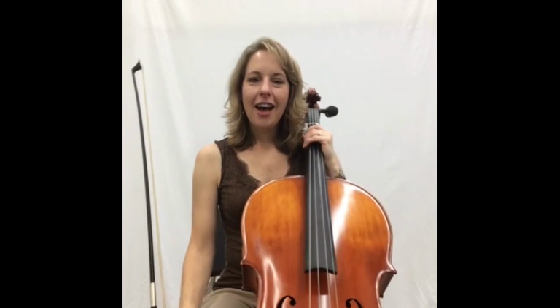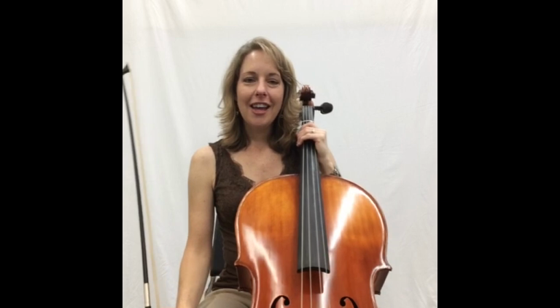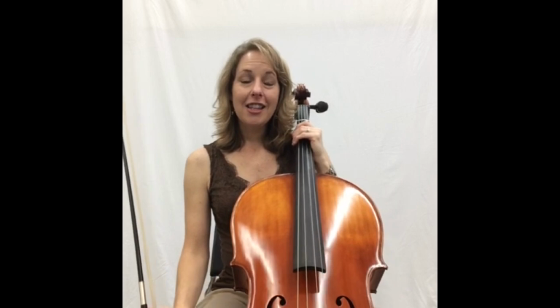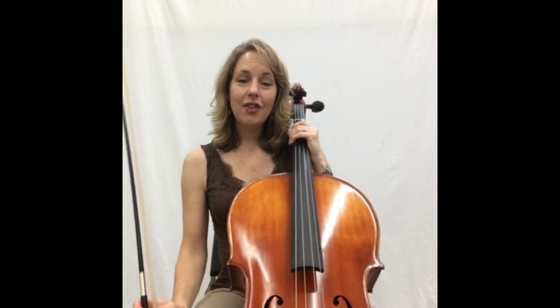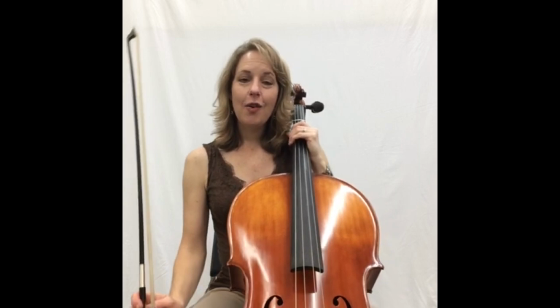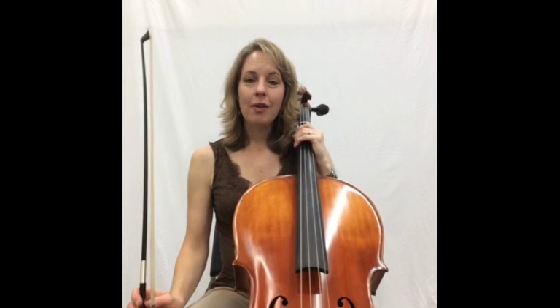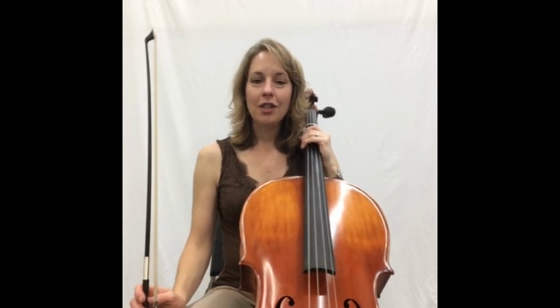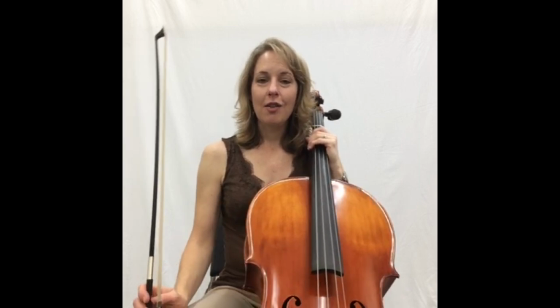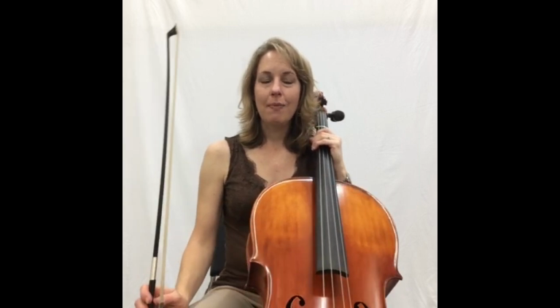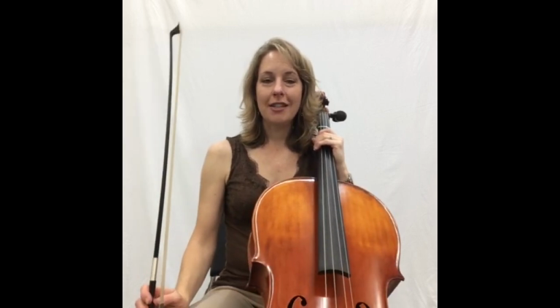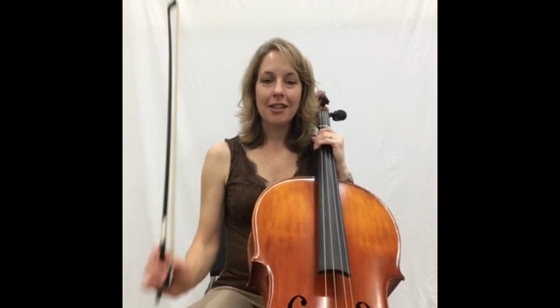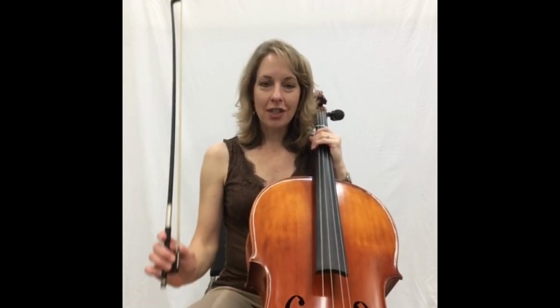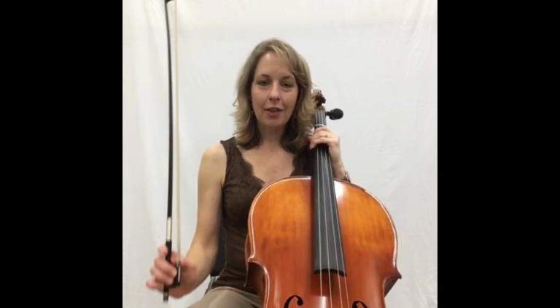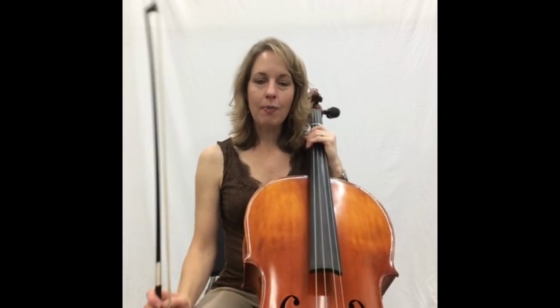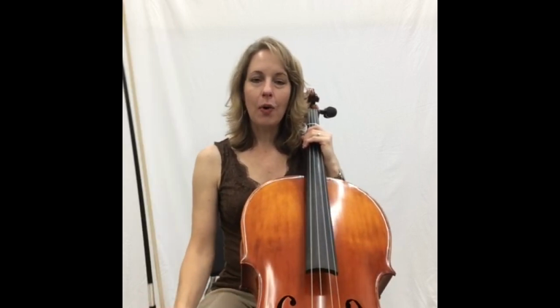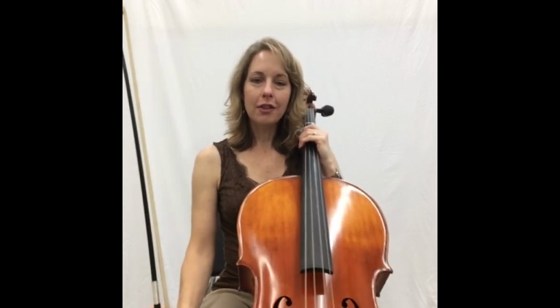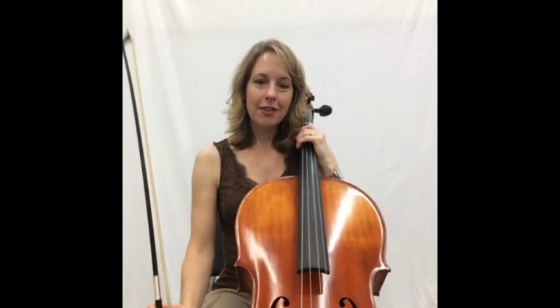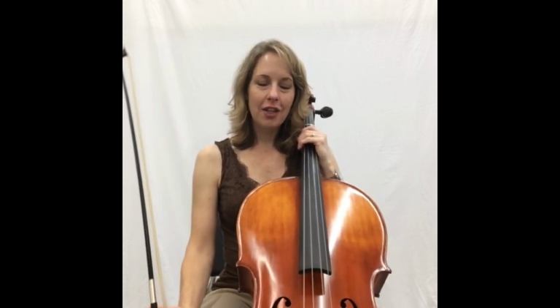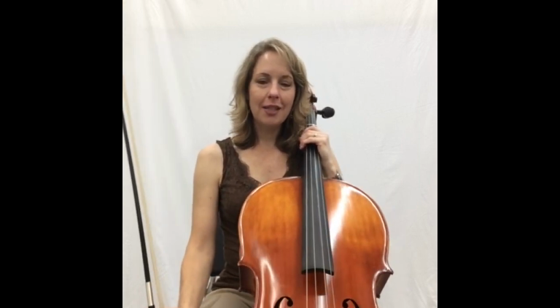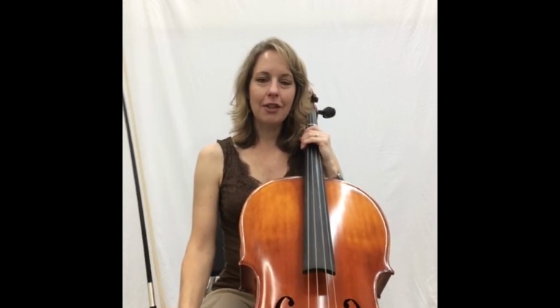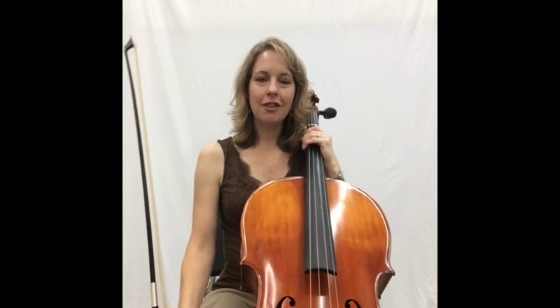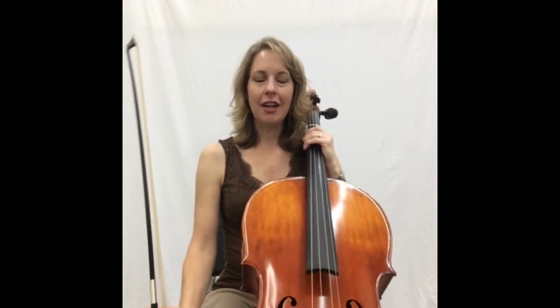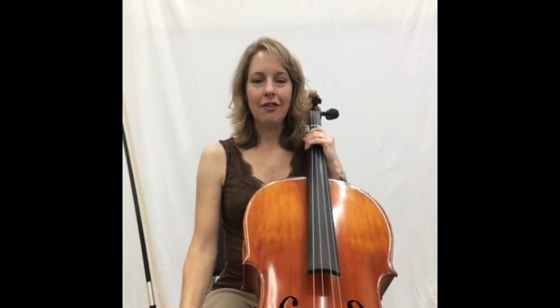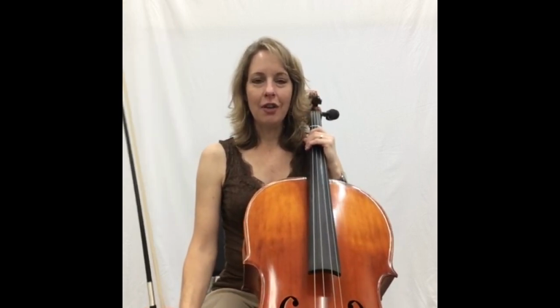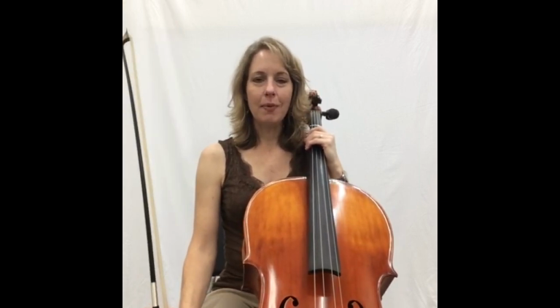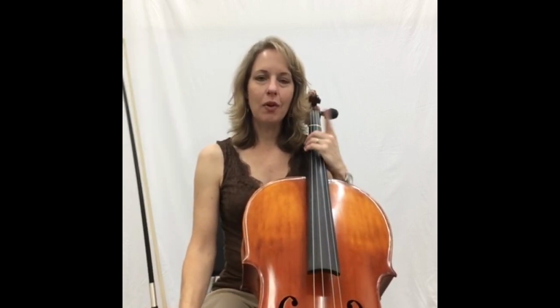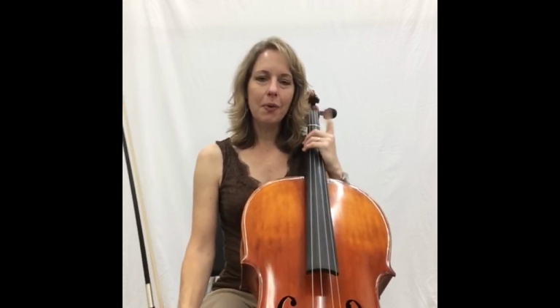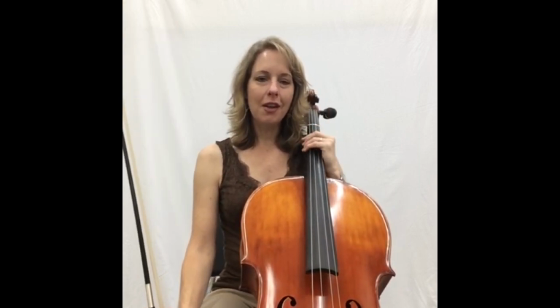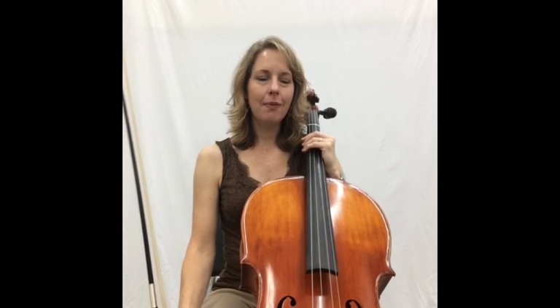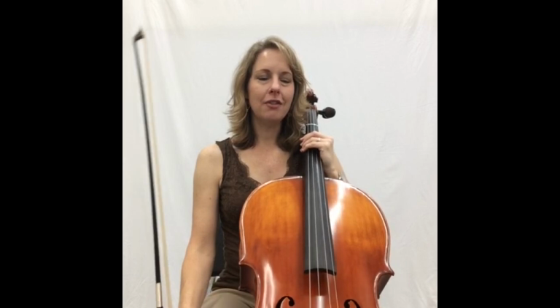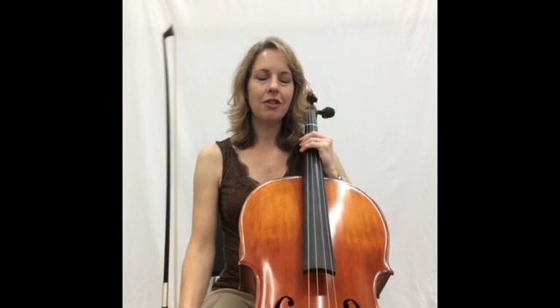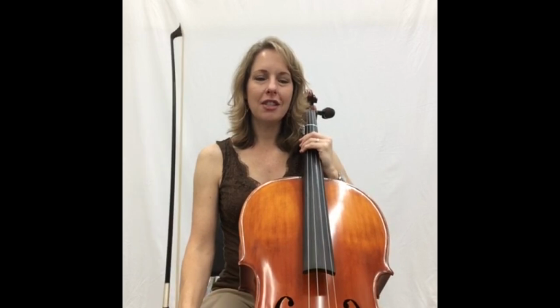Hi, in this video I'm going to show you the basics of cello bow hold. It's very similar to violin and viola bow hold, but with a couple of differences.